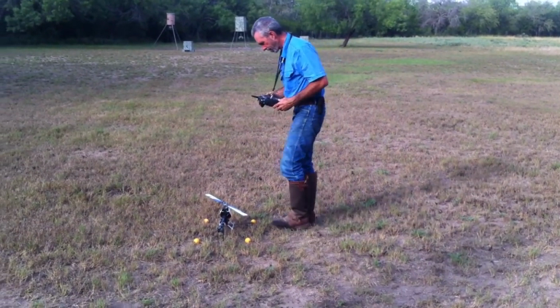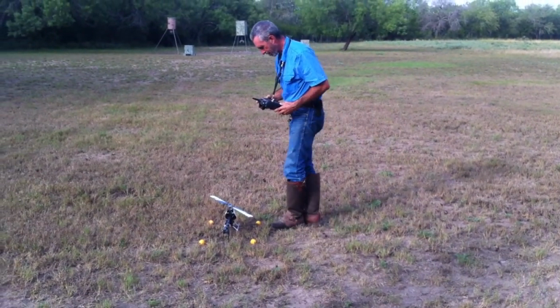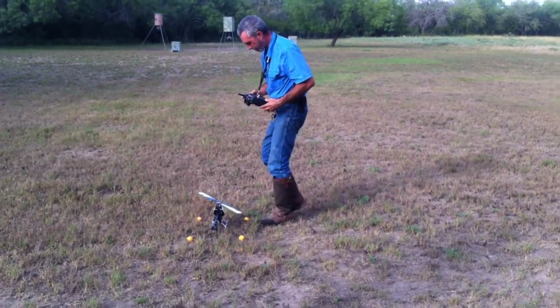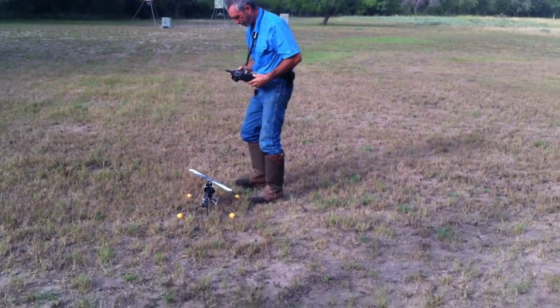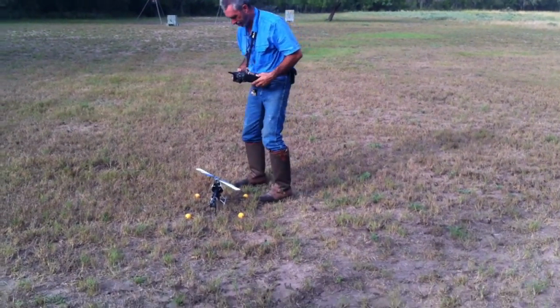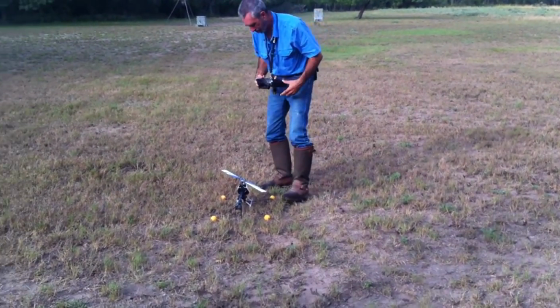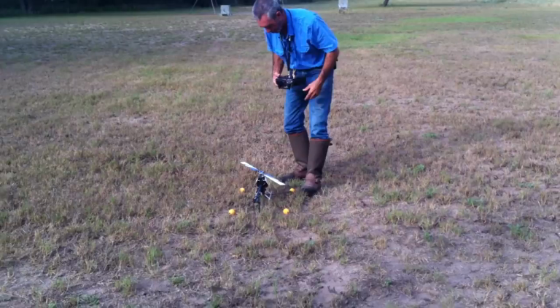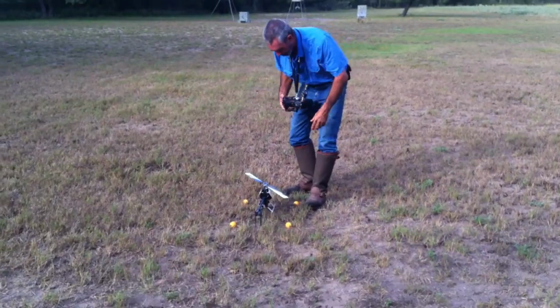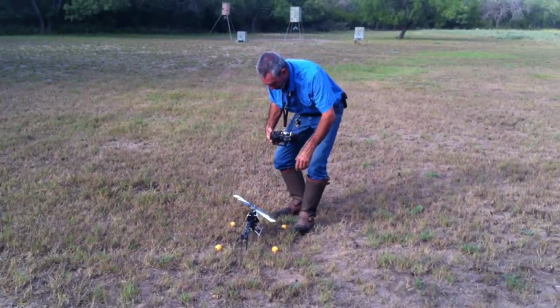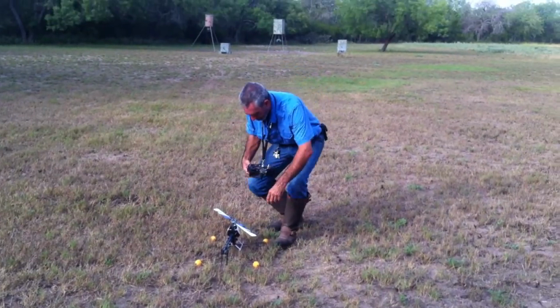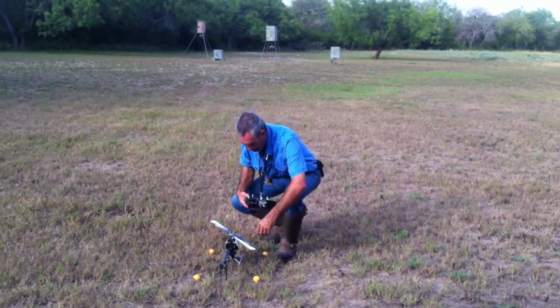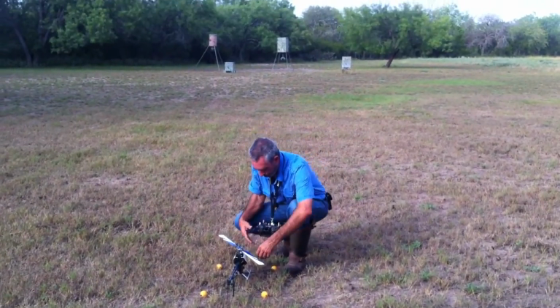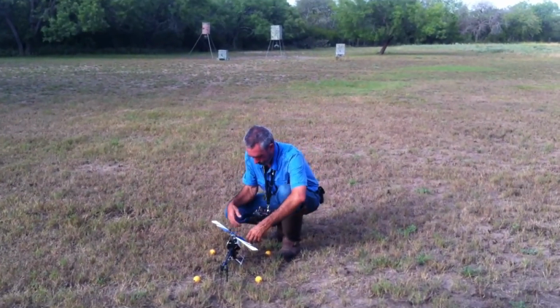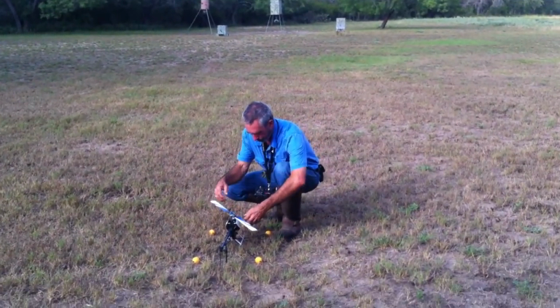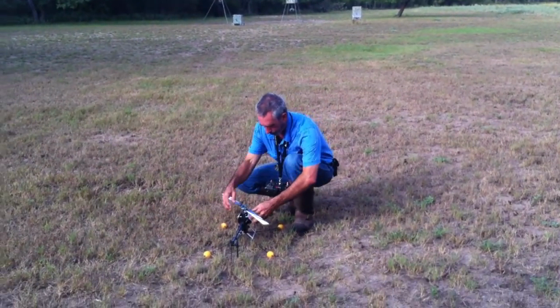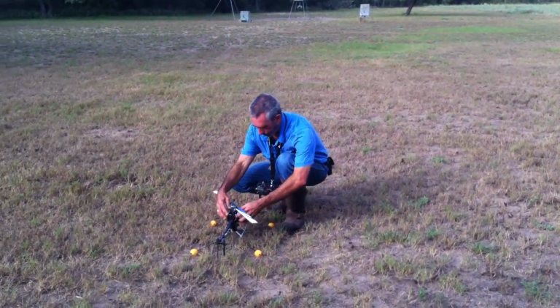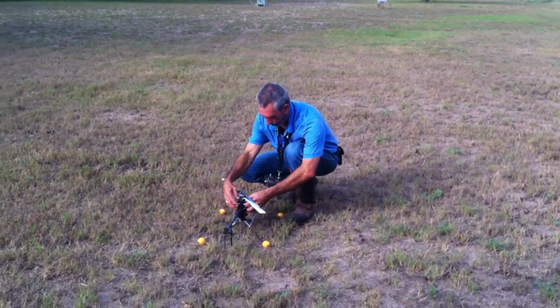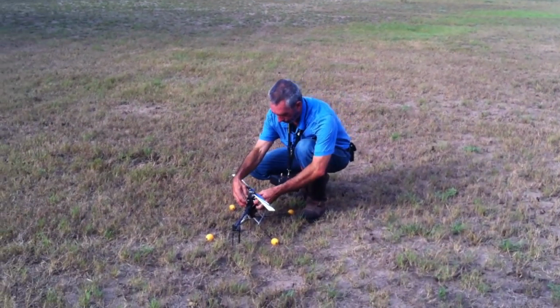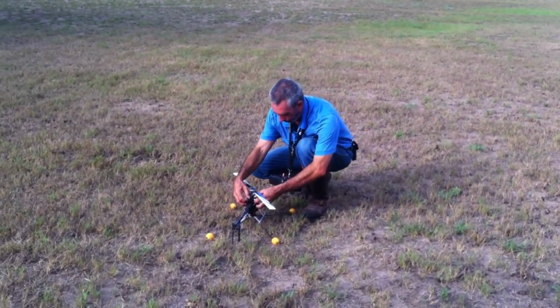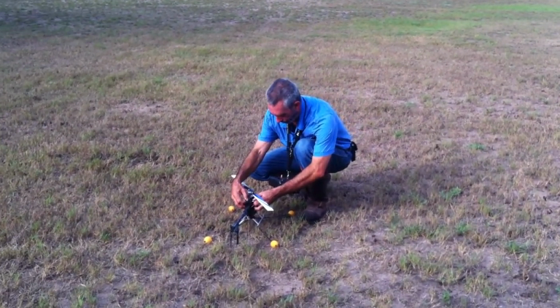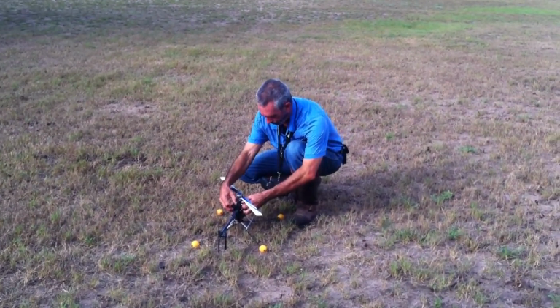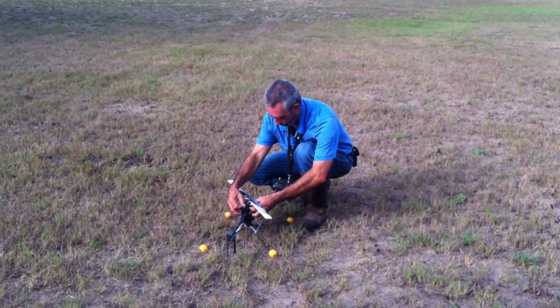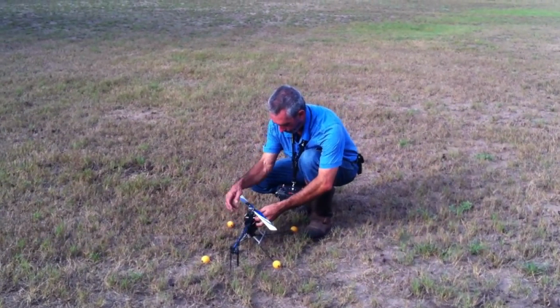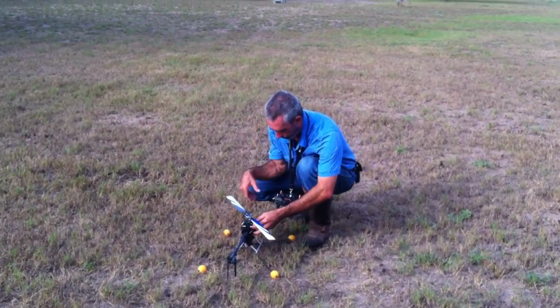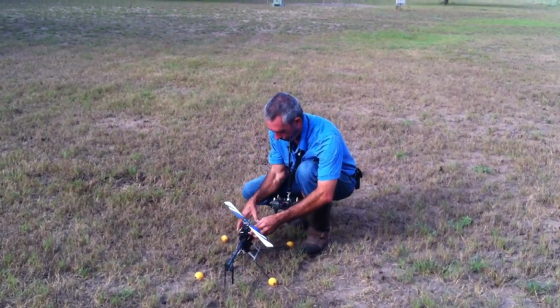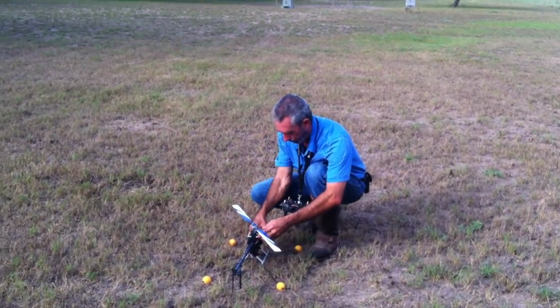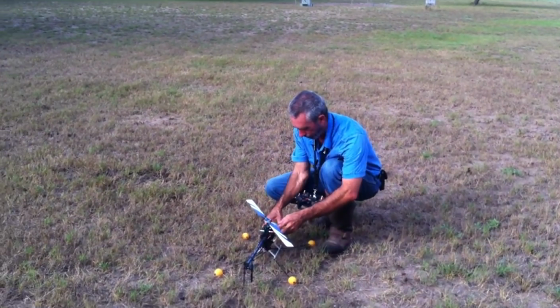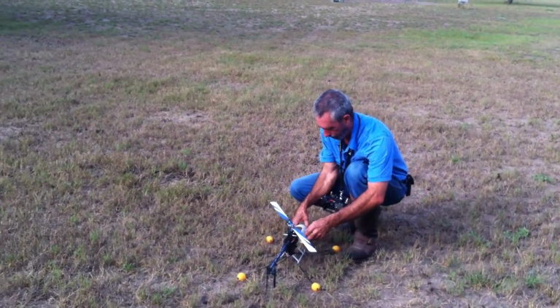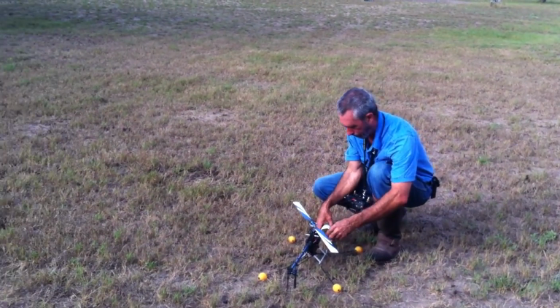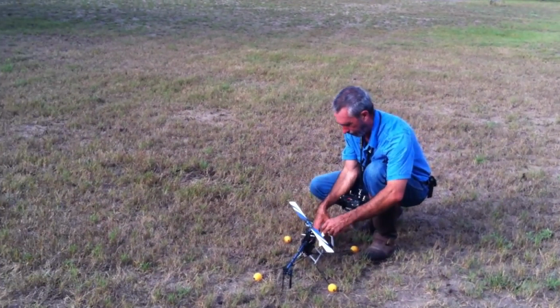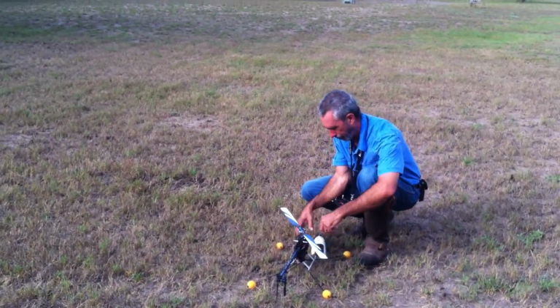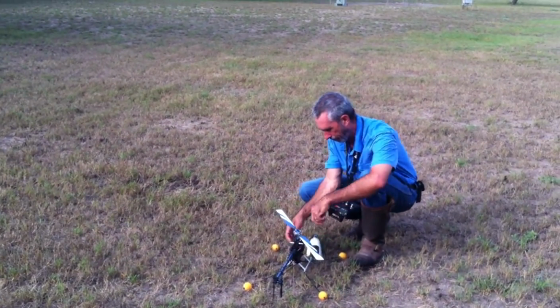Alright, your goal — next time I come down here, I want to be able to fly it out there and land on top of the feeder.